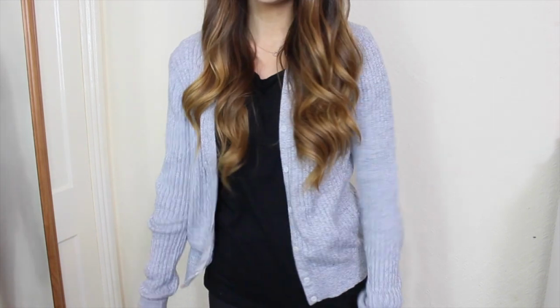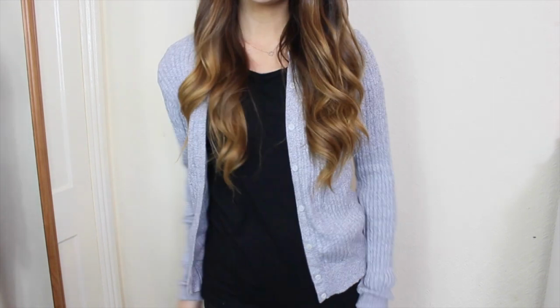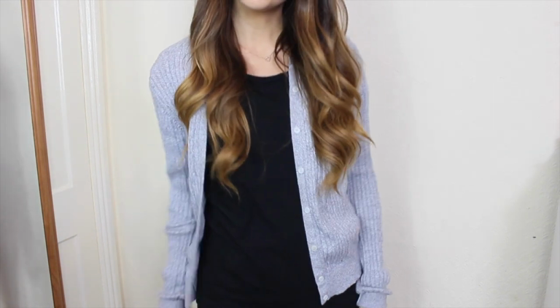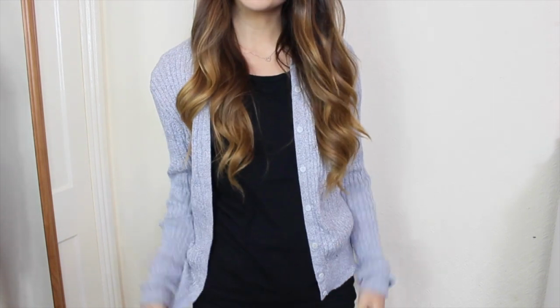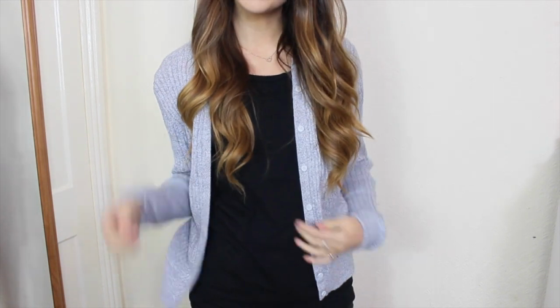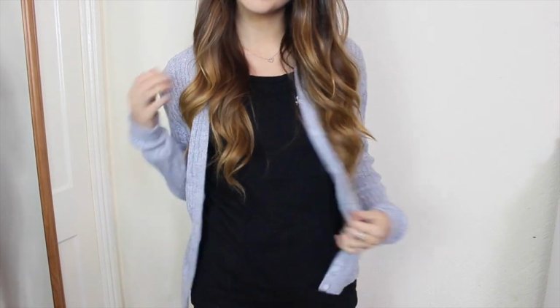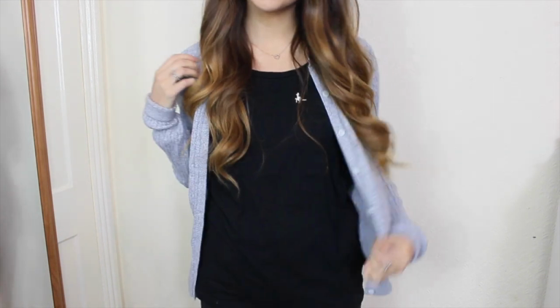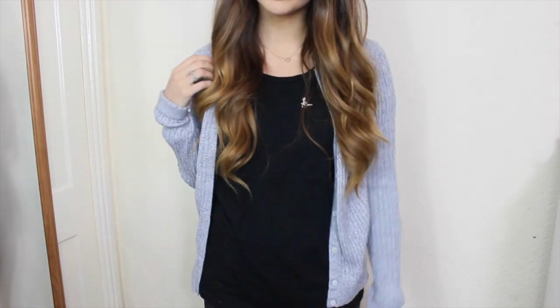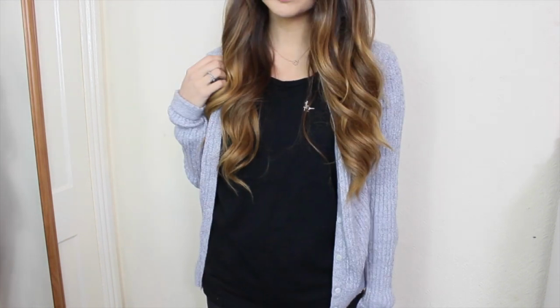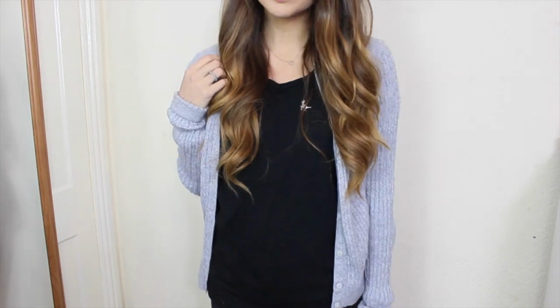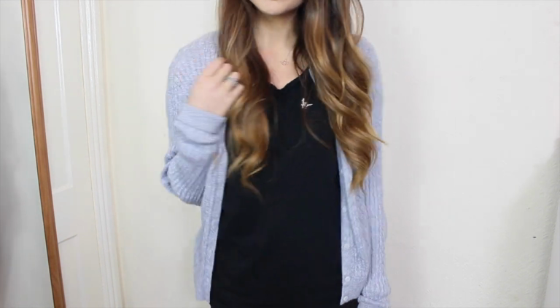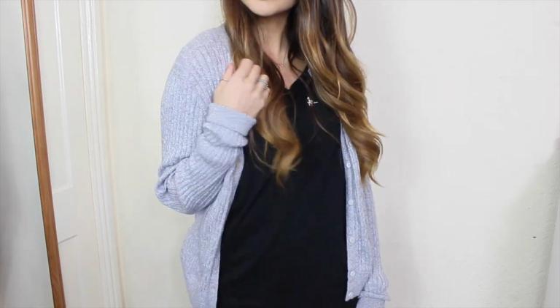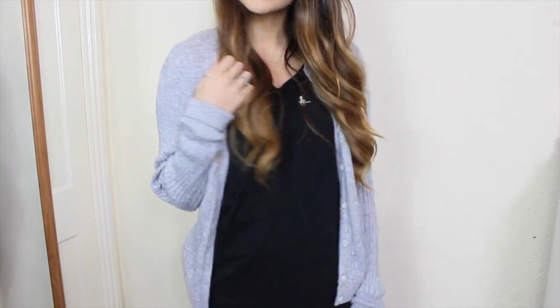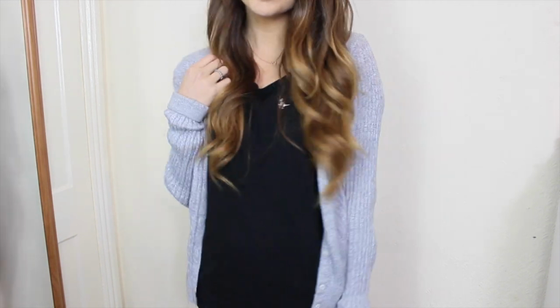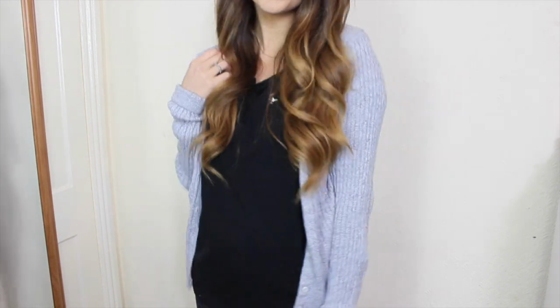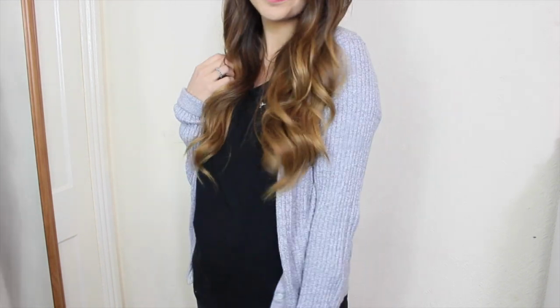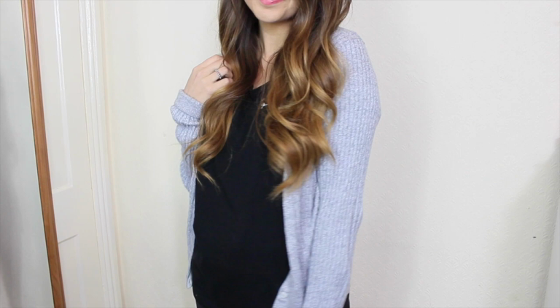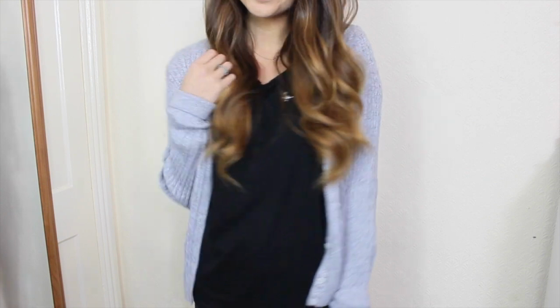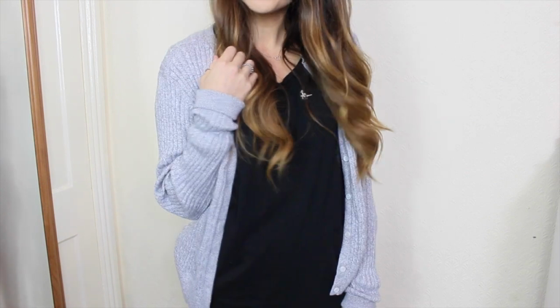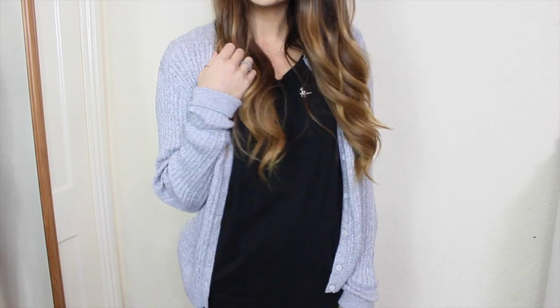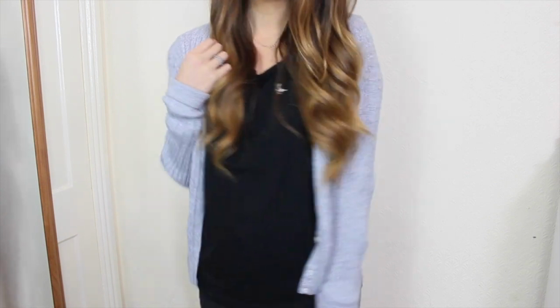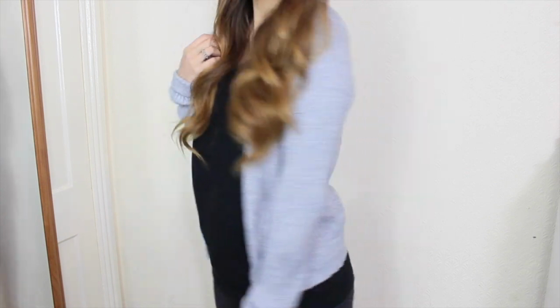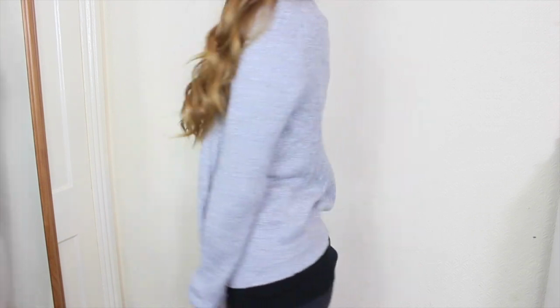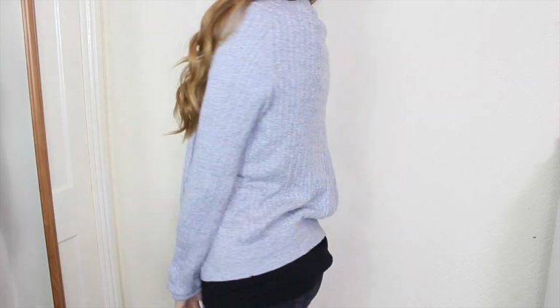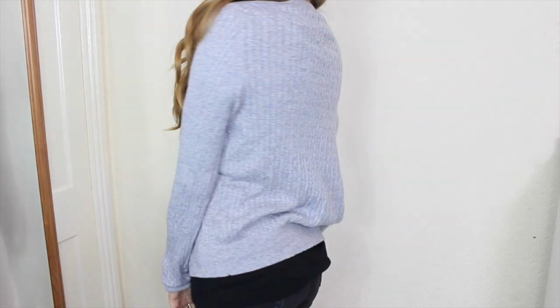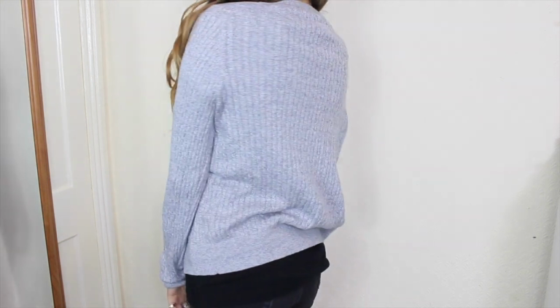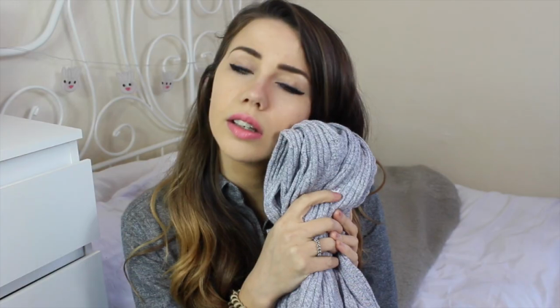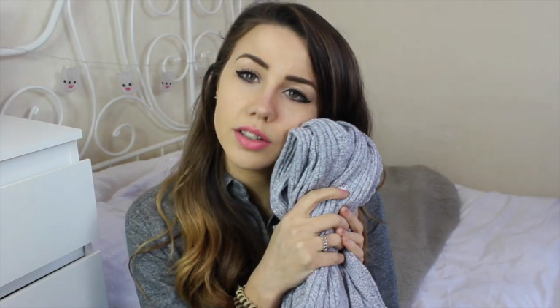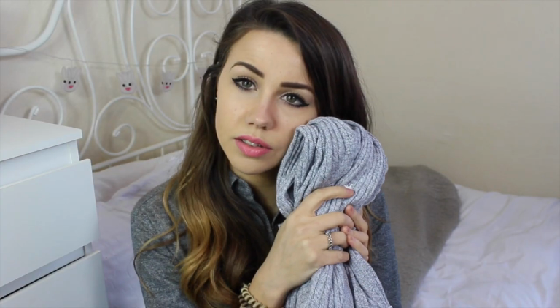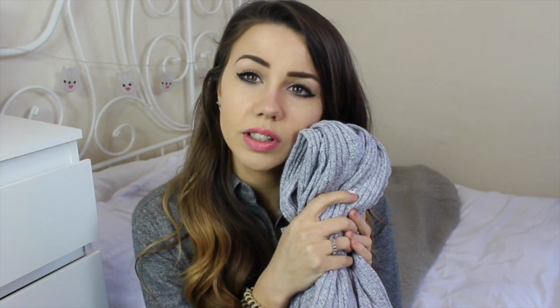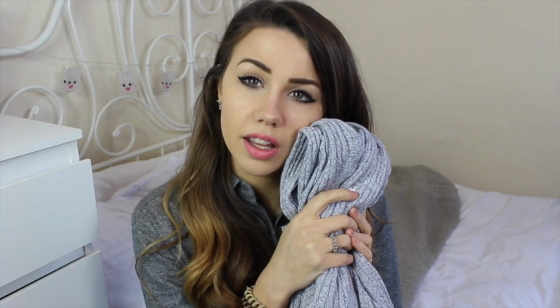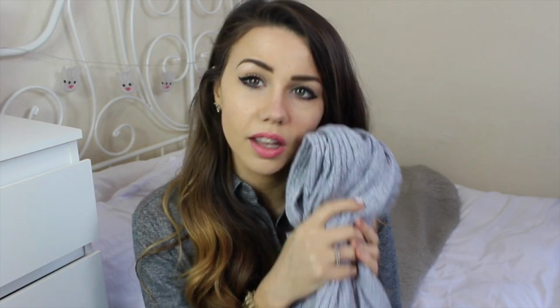I thought it was just quite an easy cardigan to throw on. It's really good for days when you don't really know whether it's too warm or cold outside so you can just layer up a little bit. It's really soft too — I just really like it.